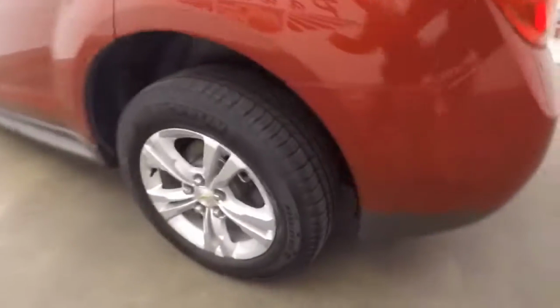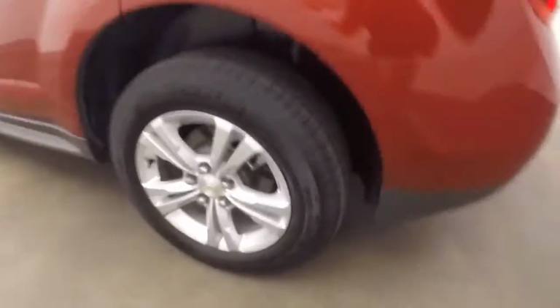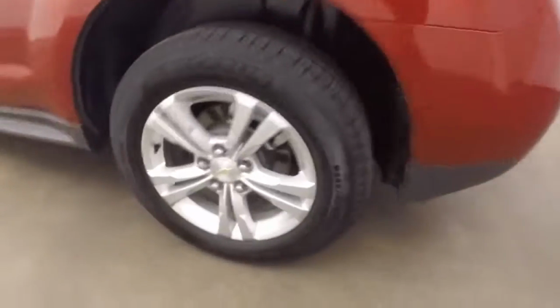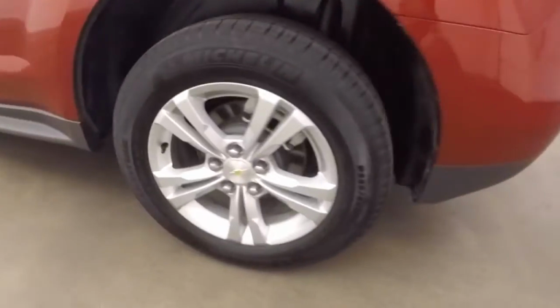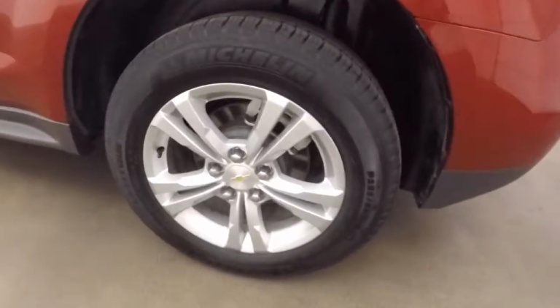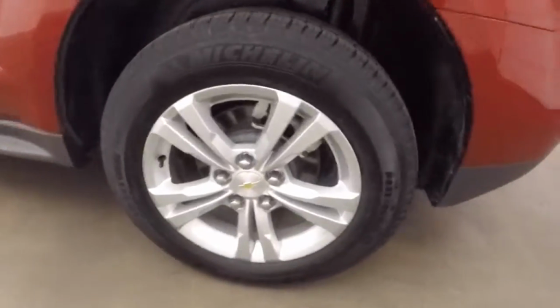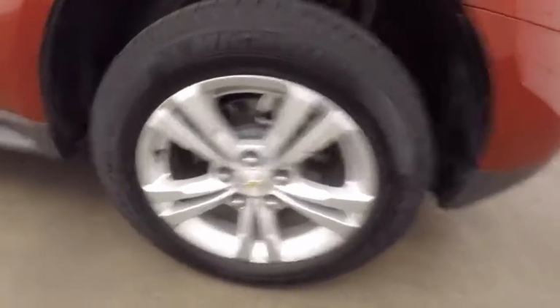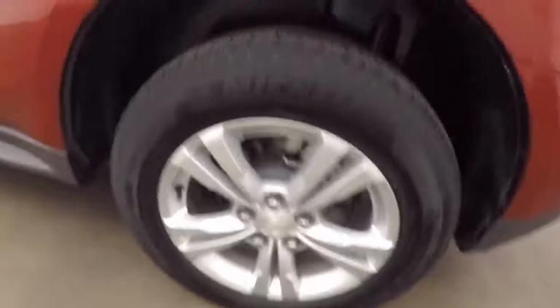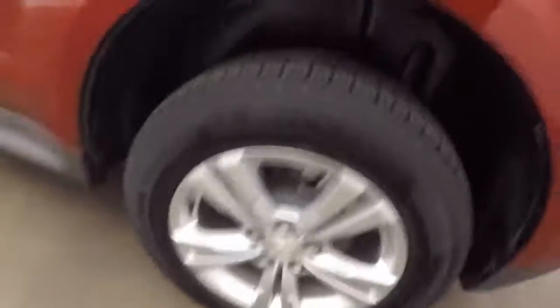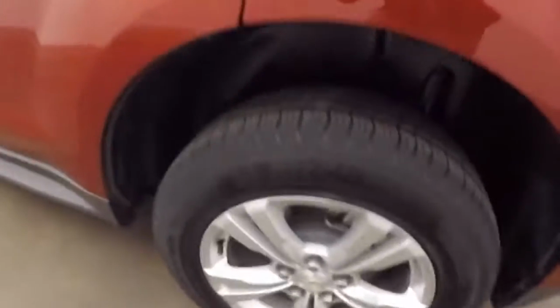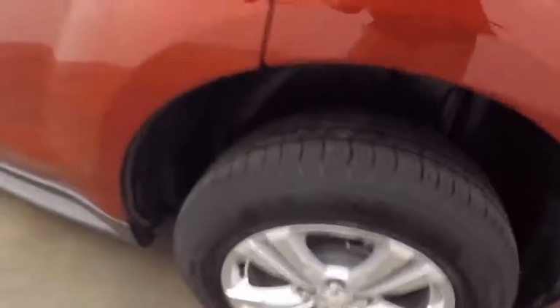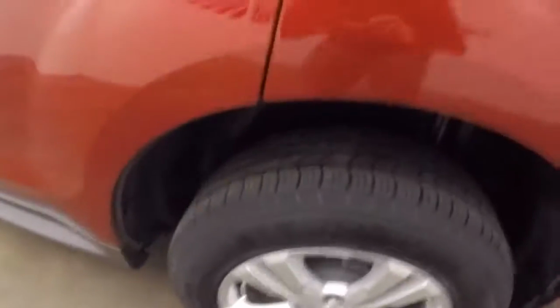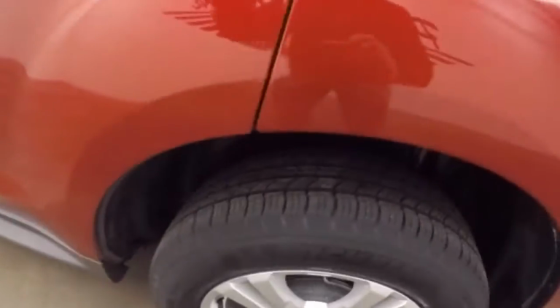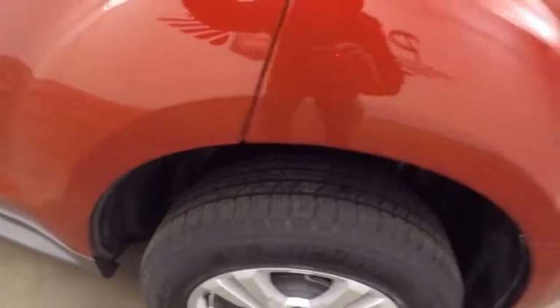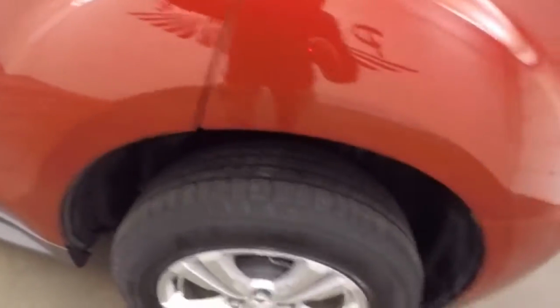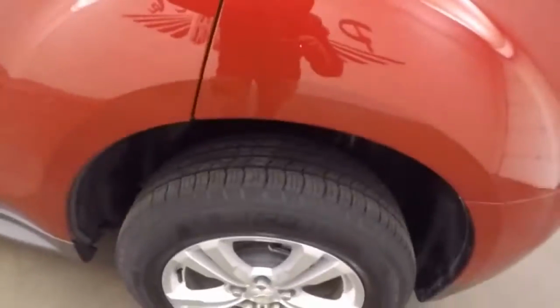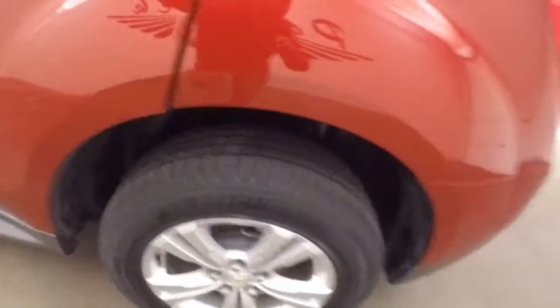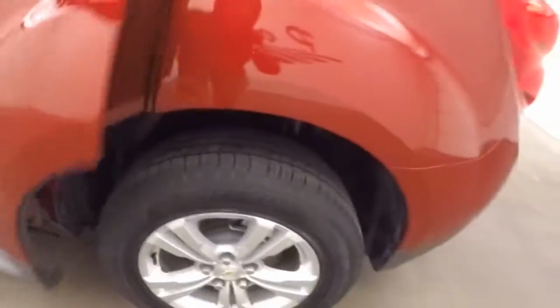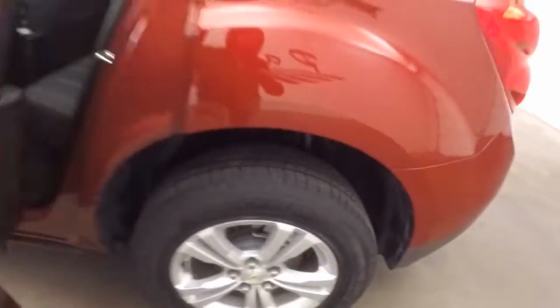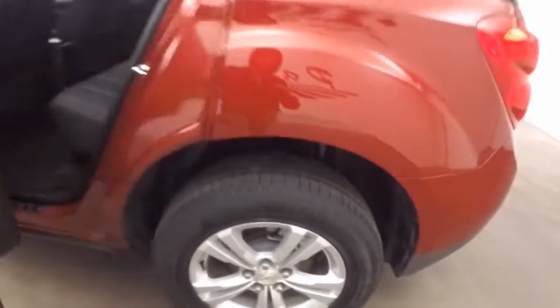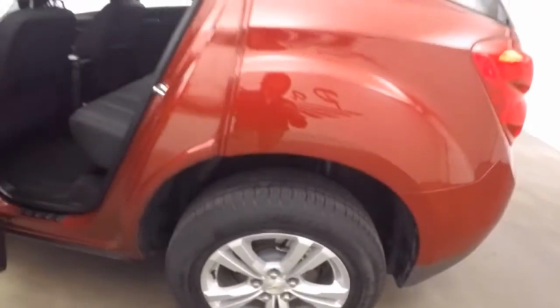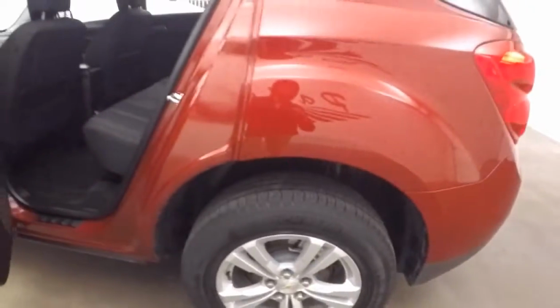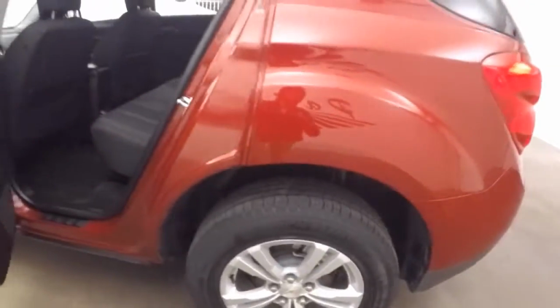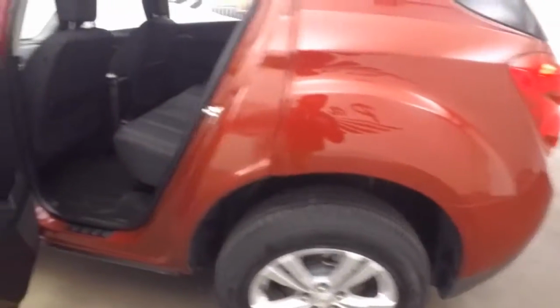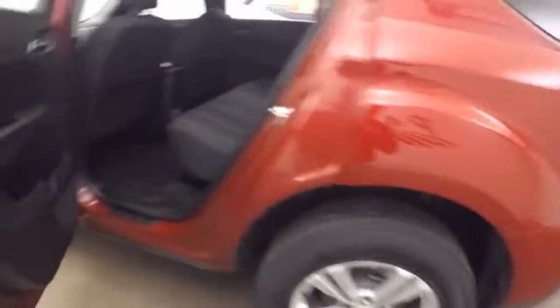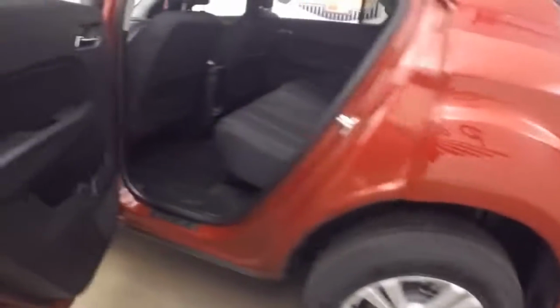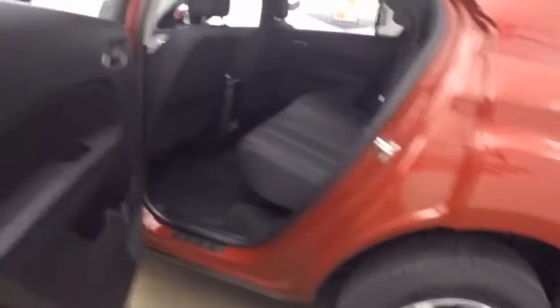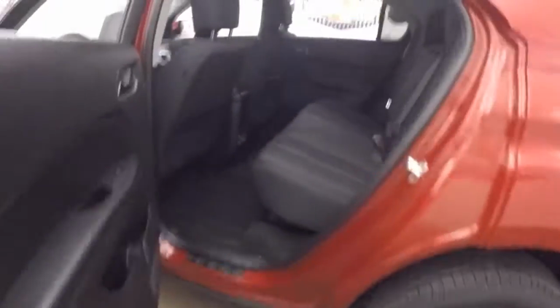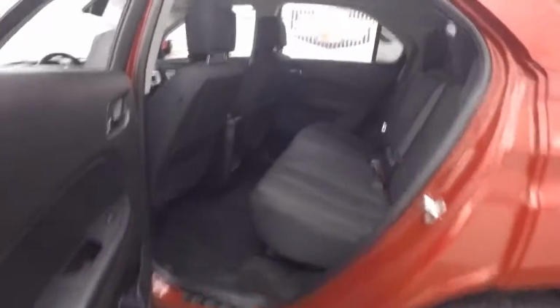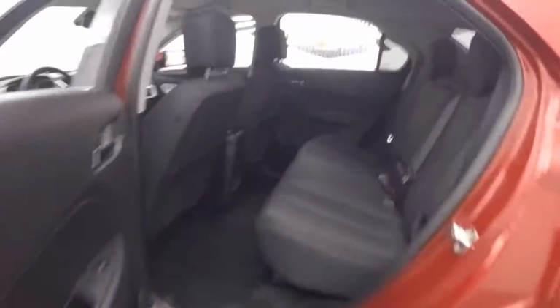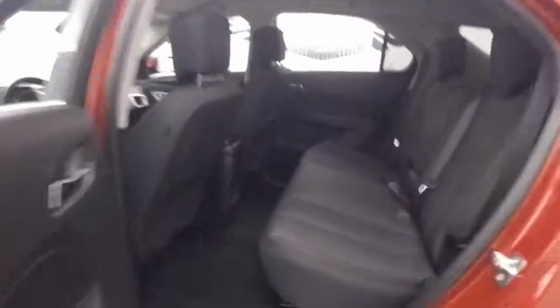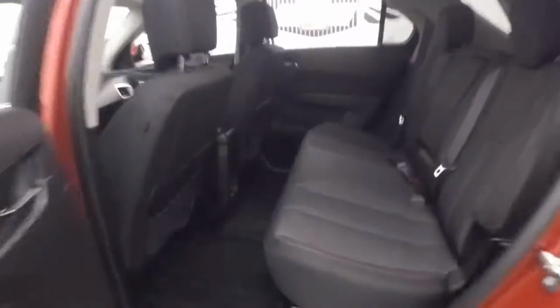Here are the alloy wheels, great tires — there's probably about 75% tread left on them.